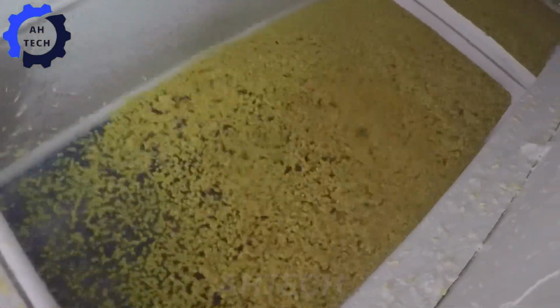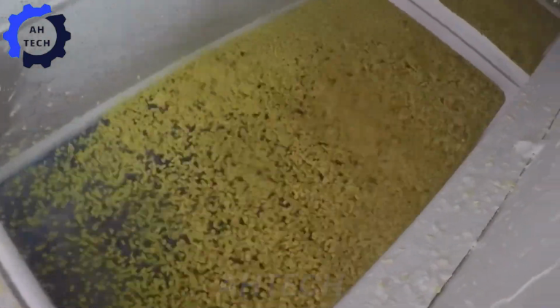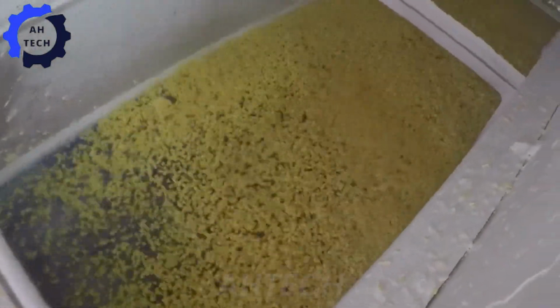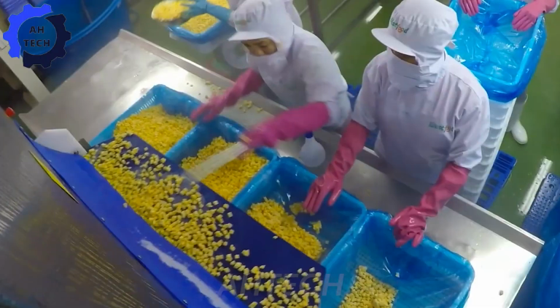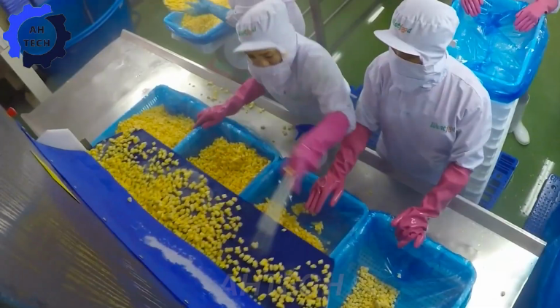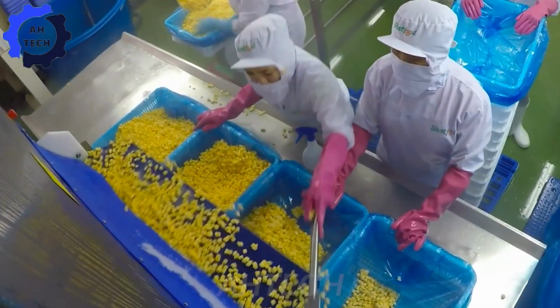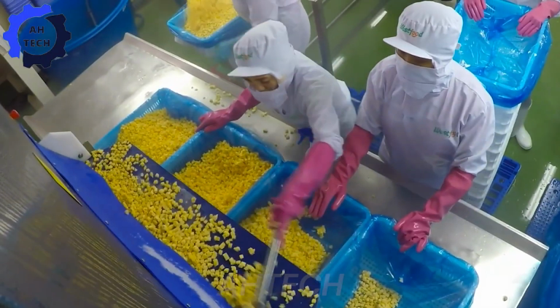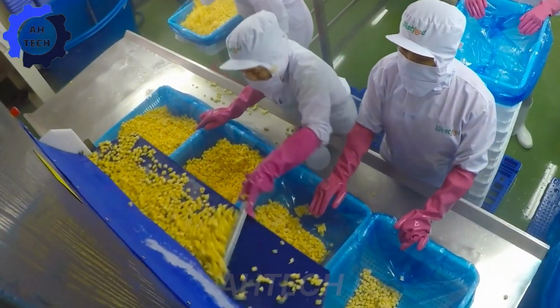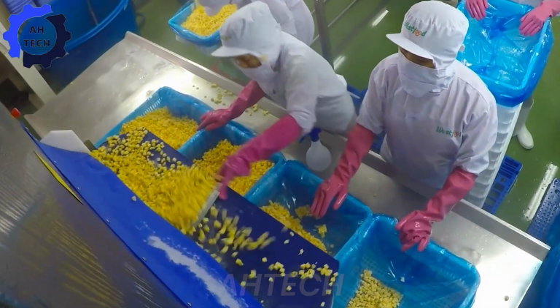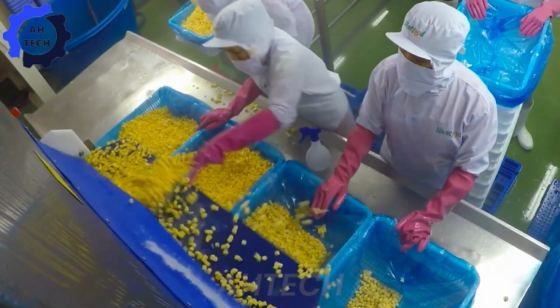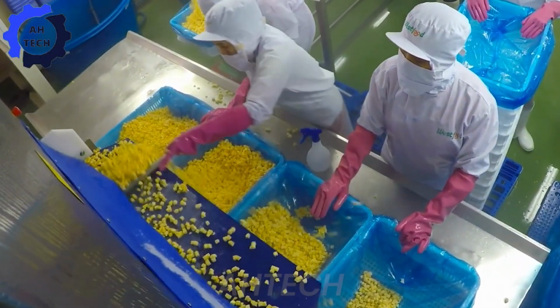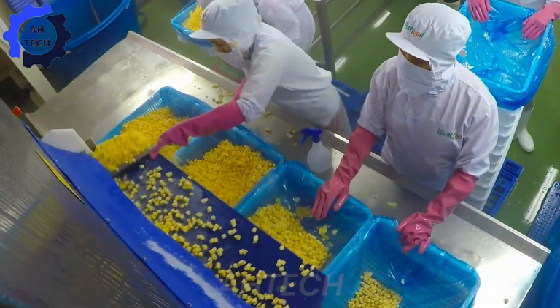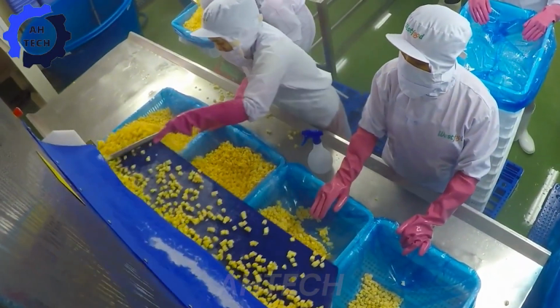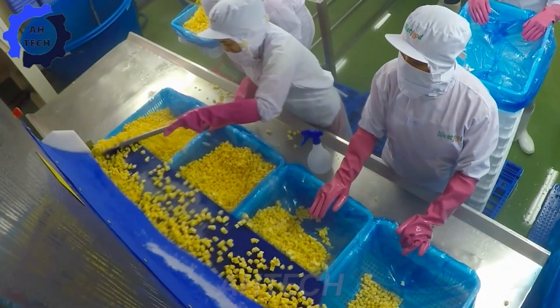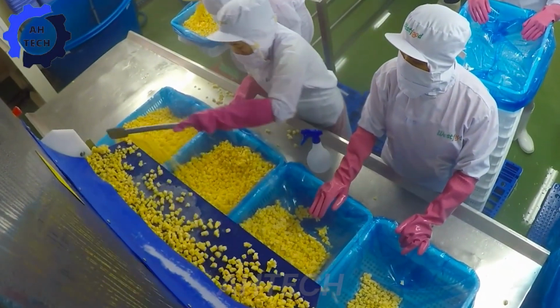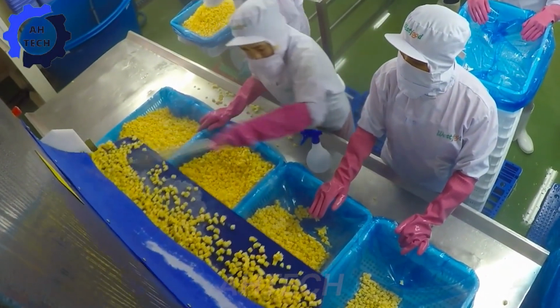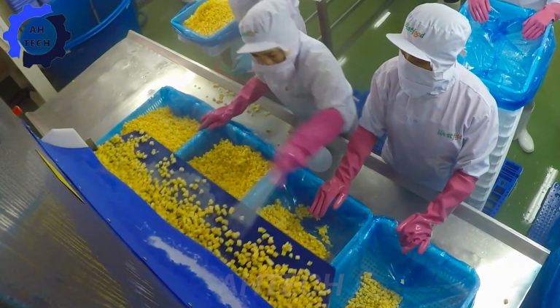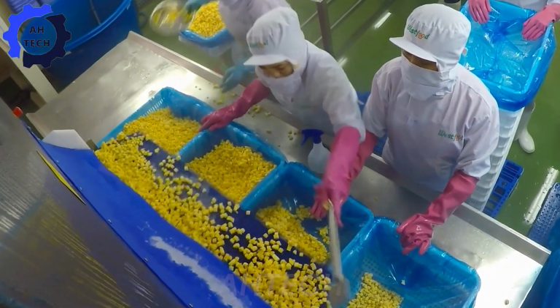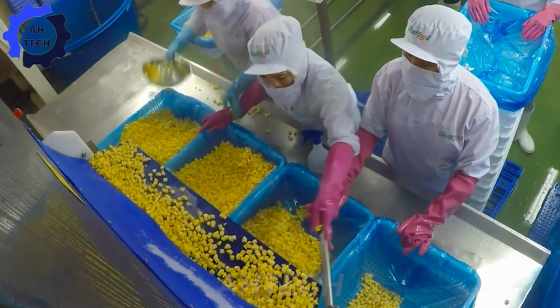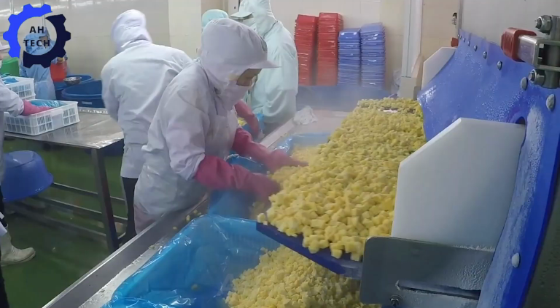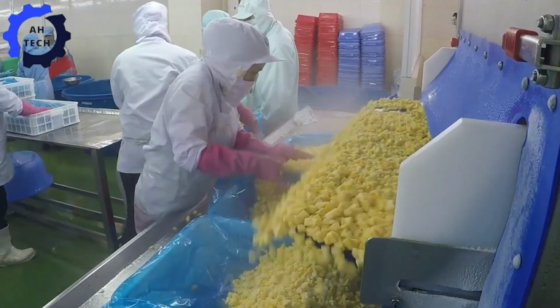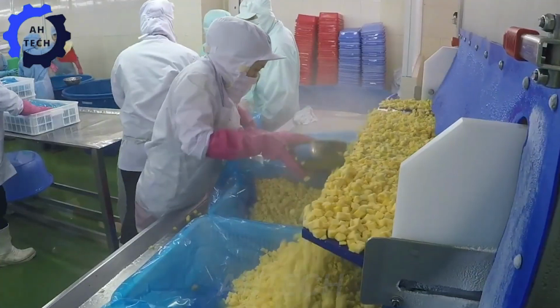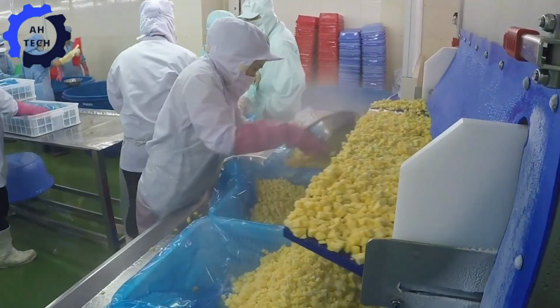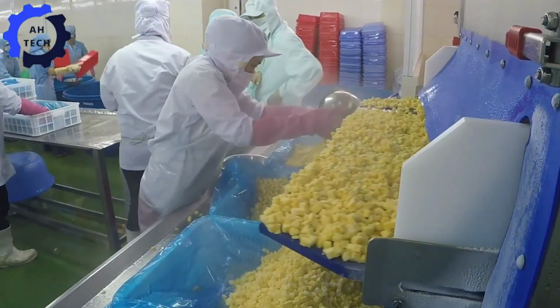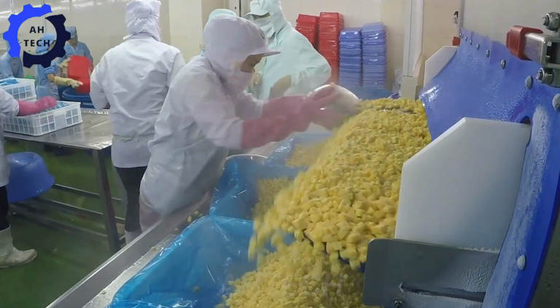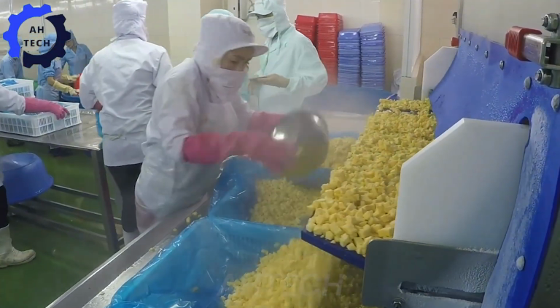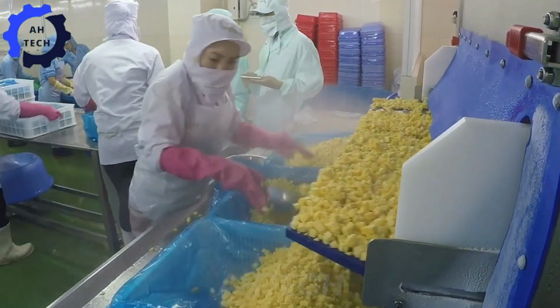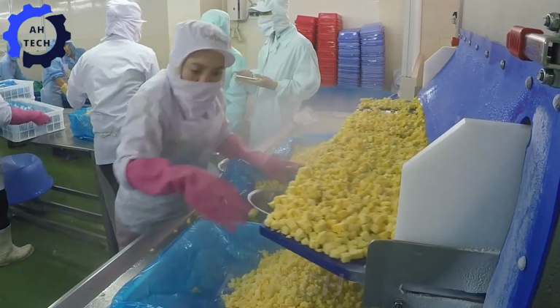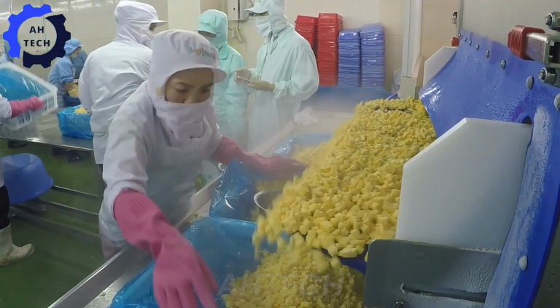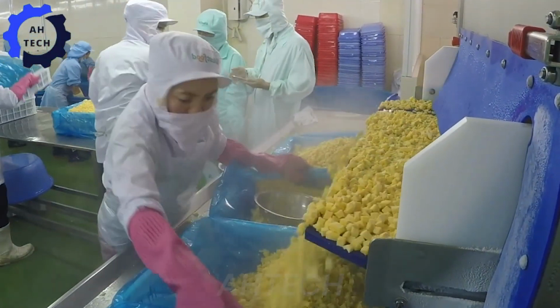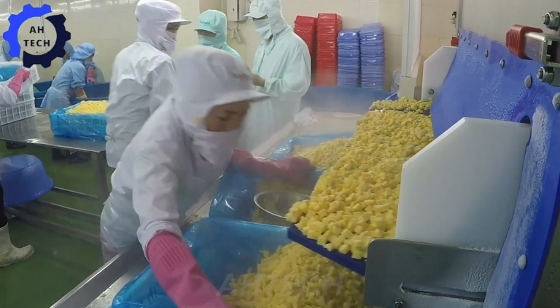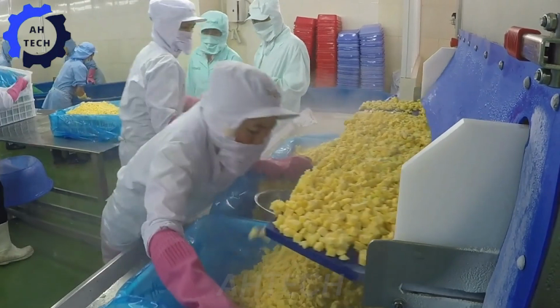Have you ever tried frozen mangoes? It's a convenient and delicious way to enjoy mangoes all year round.